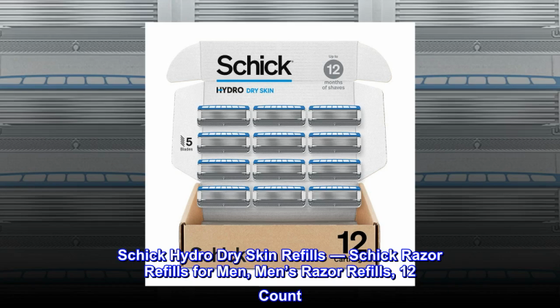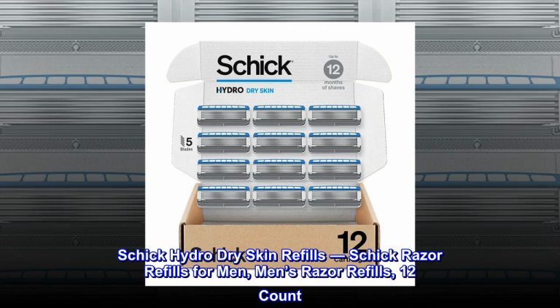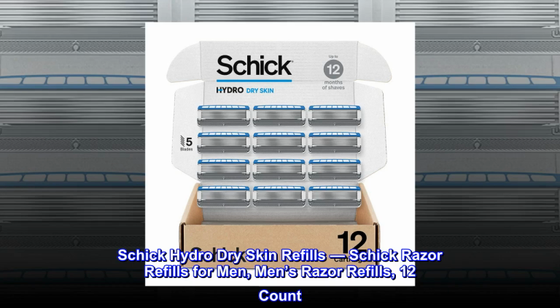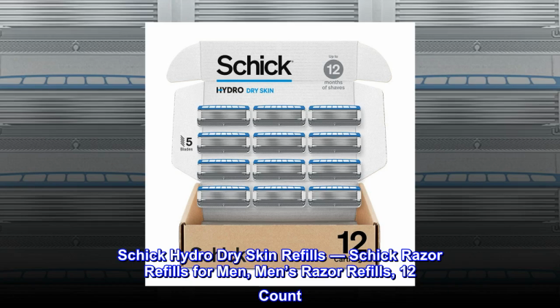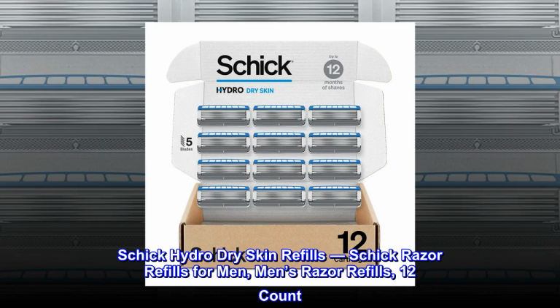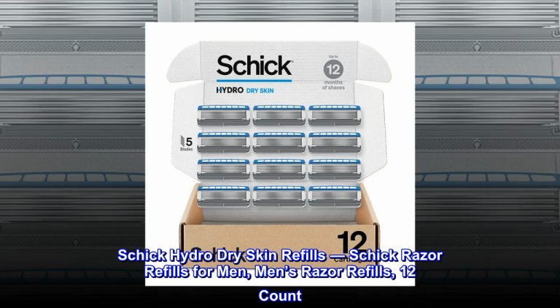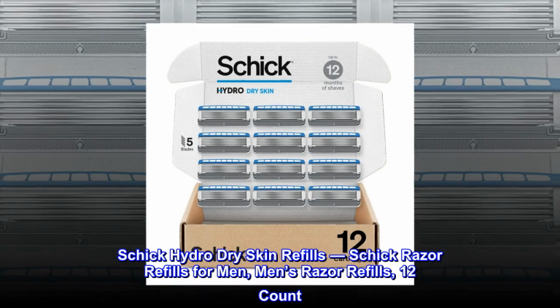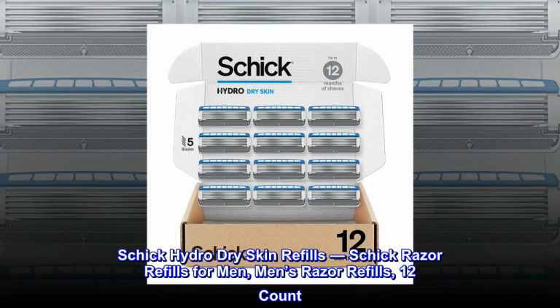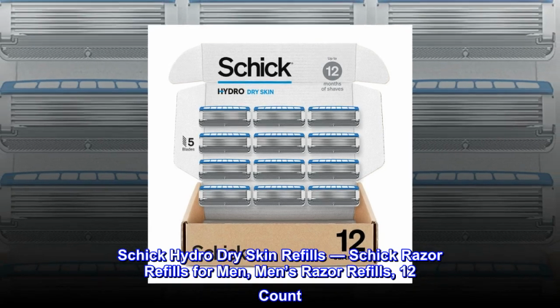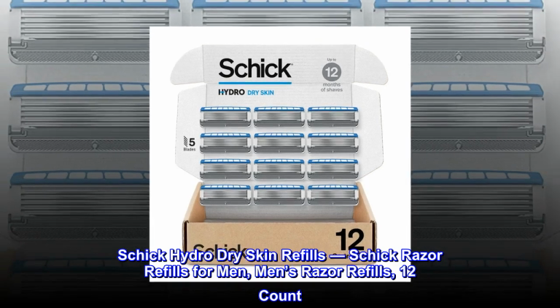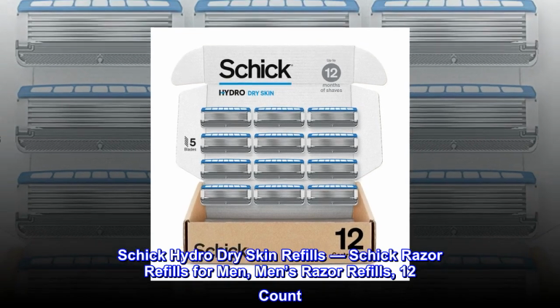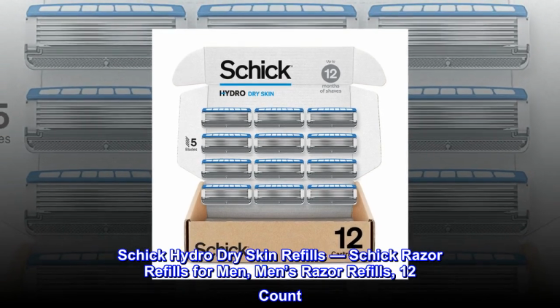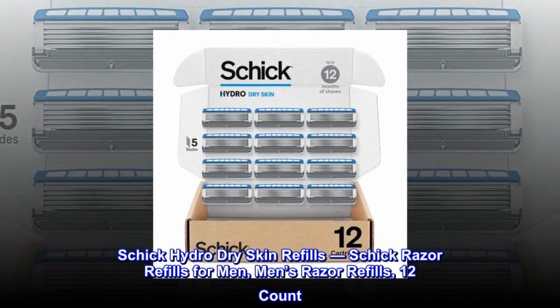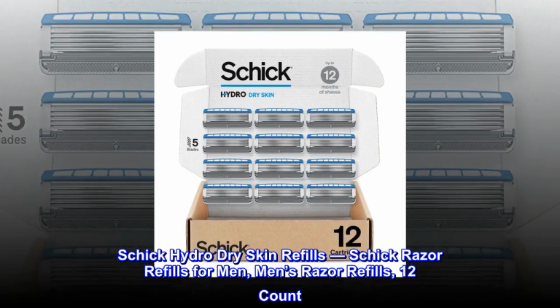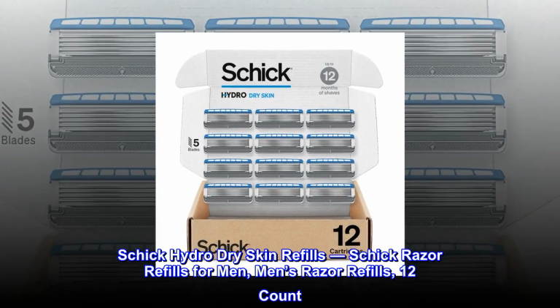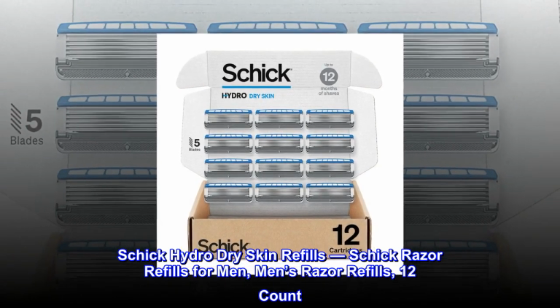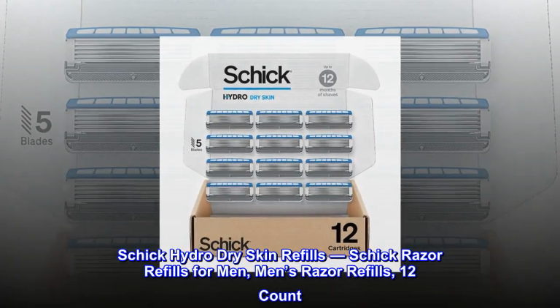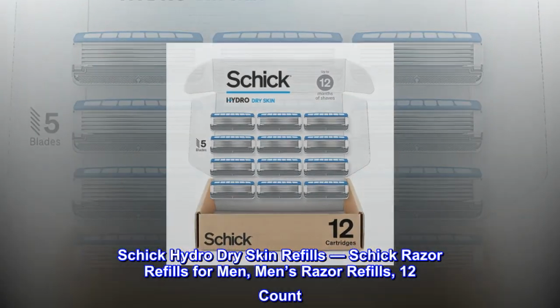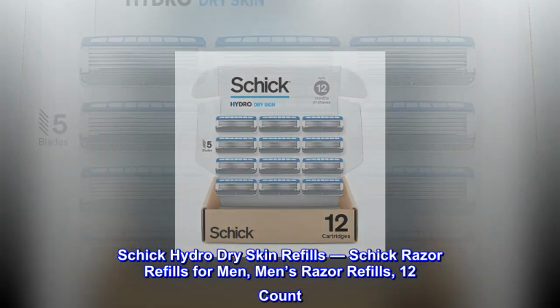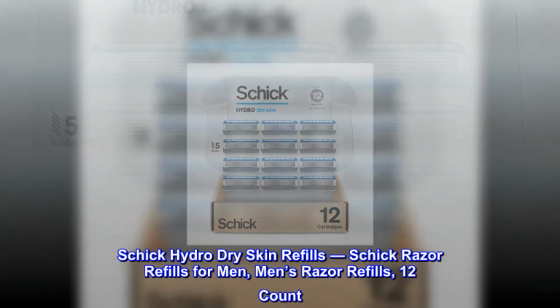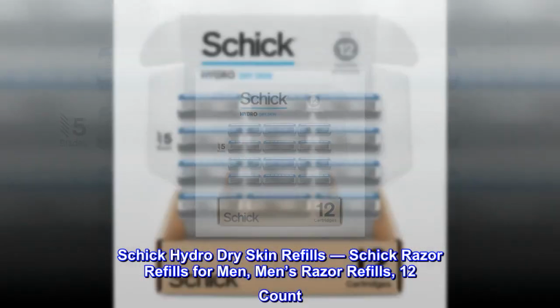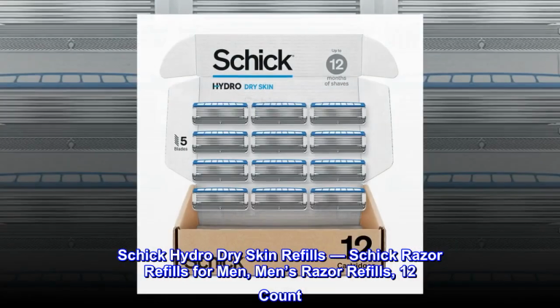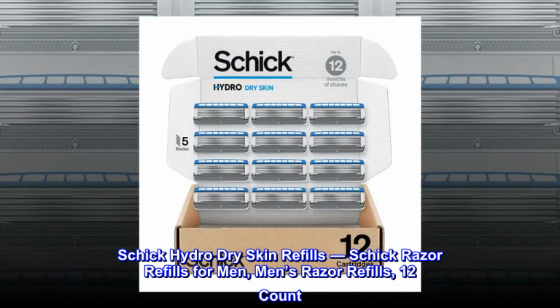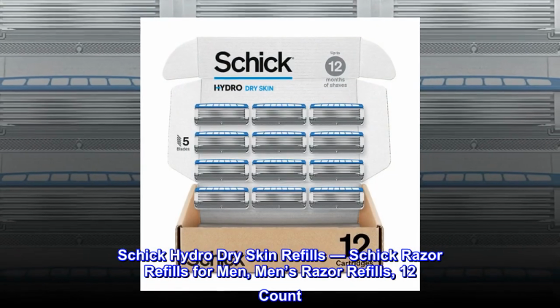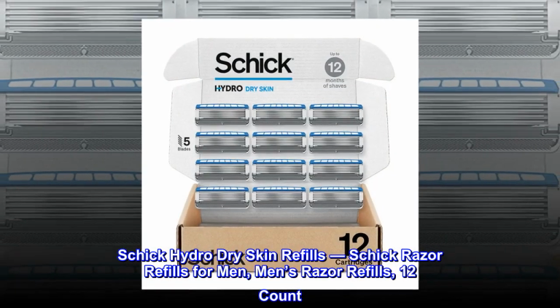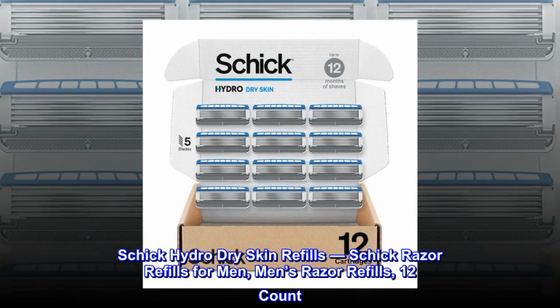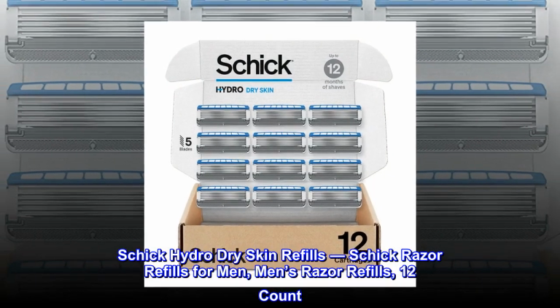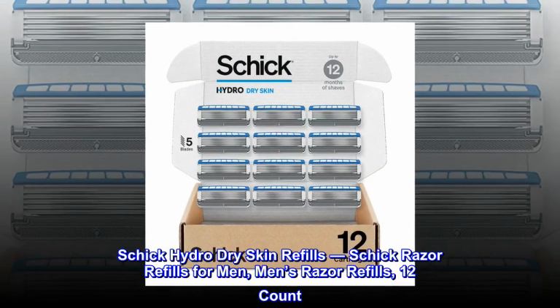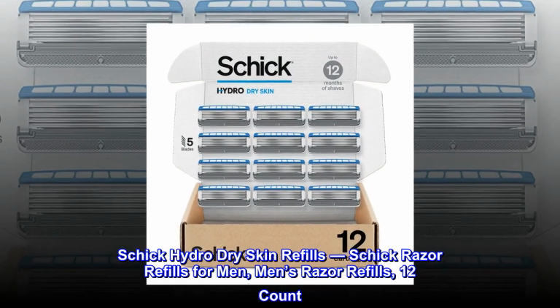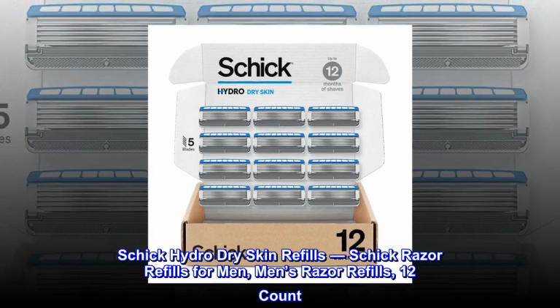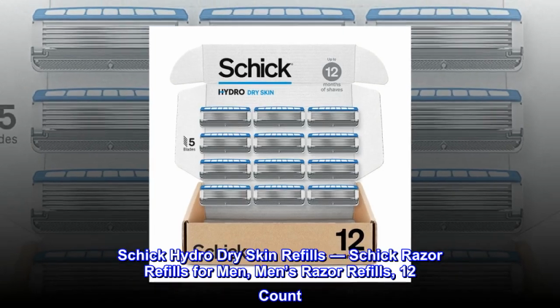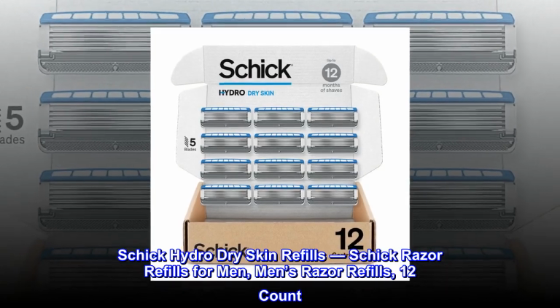Schick Hydro Dry Skin Refills, Schick Razor Refills for Men, Men's Razor Refills, 12 Count.